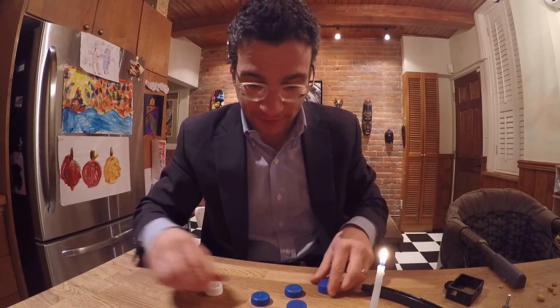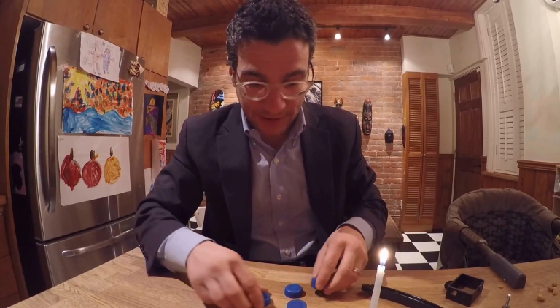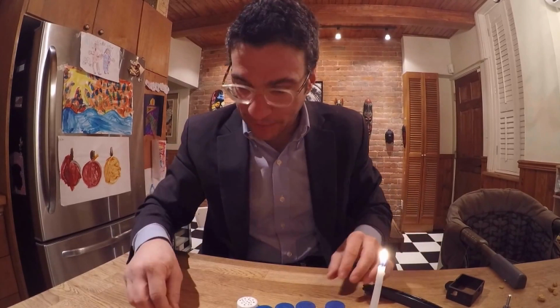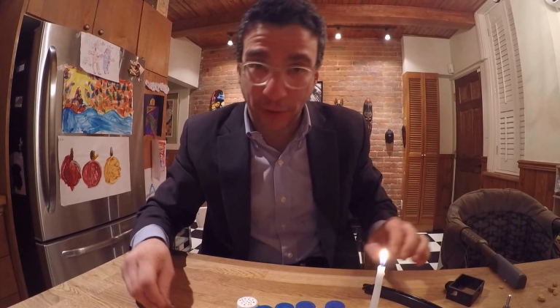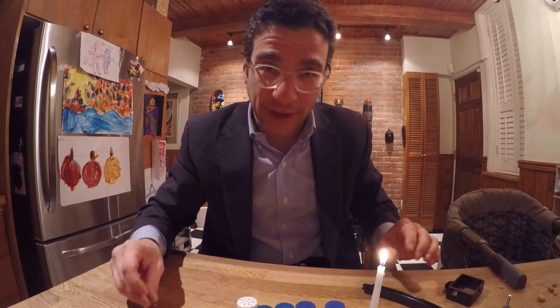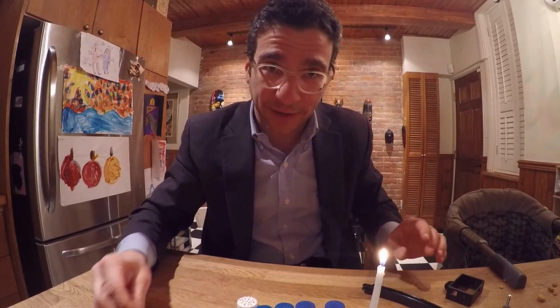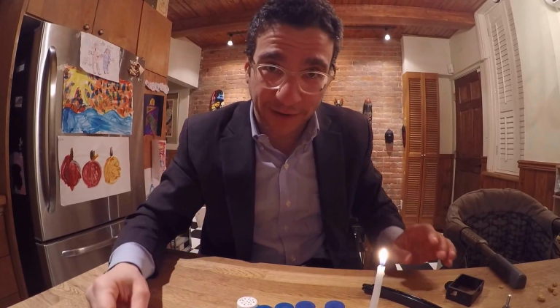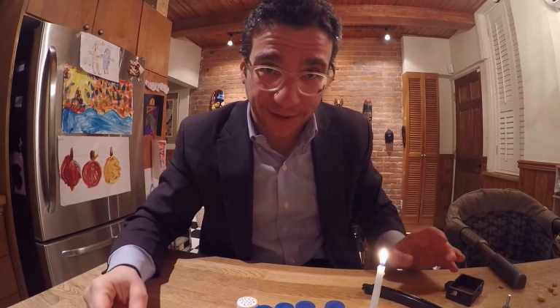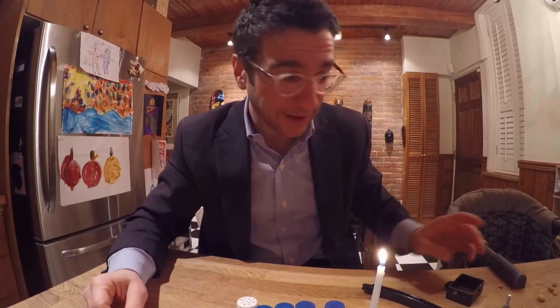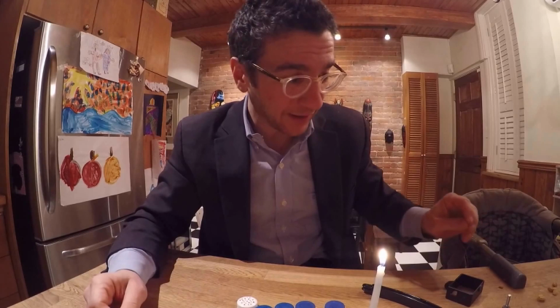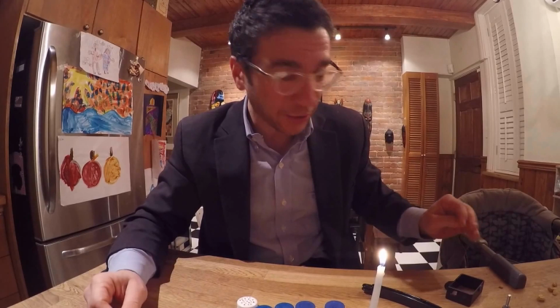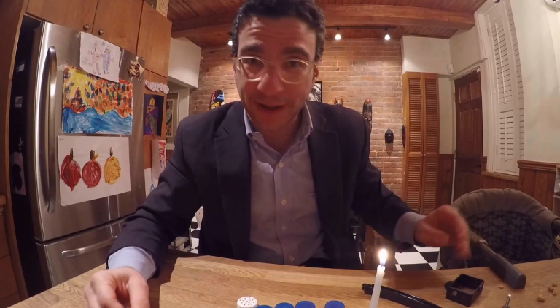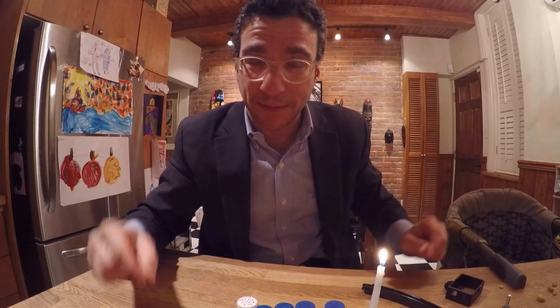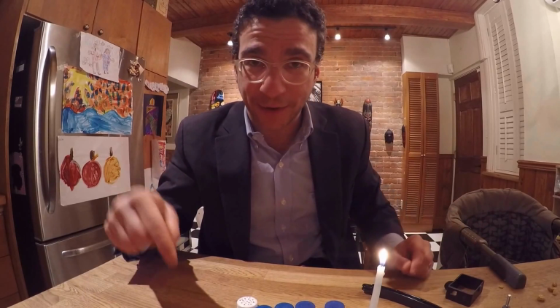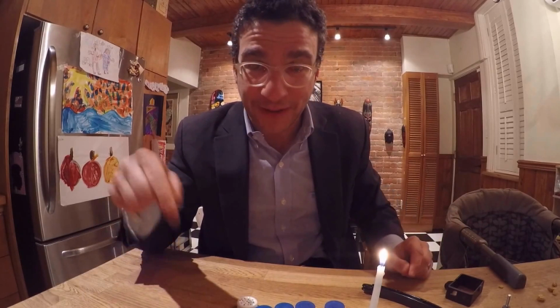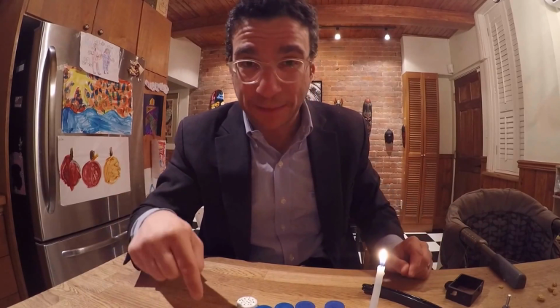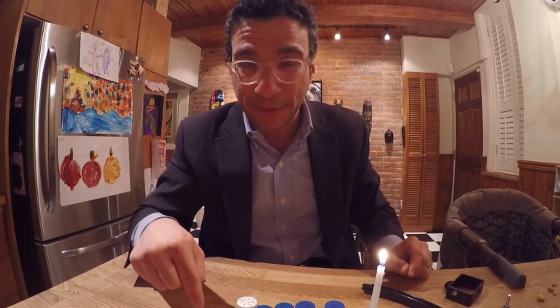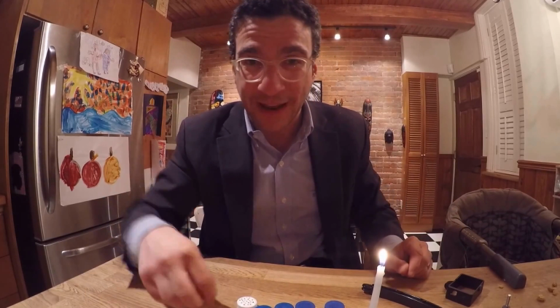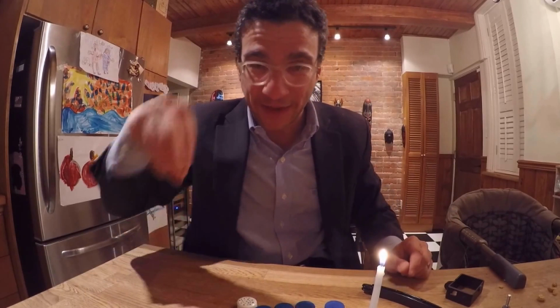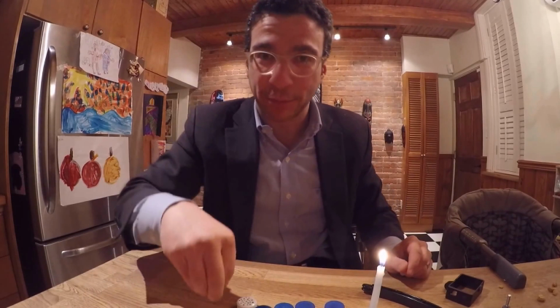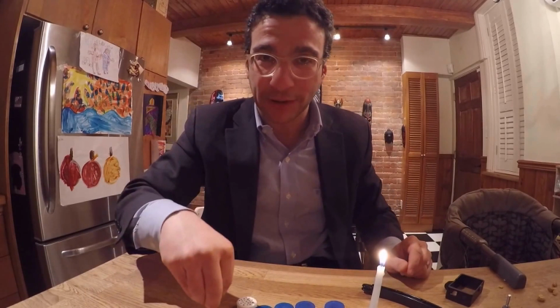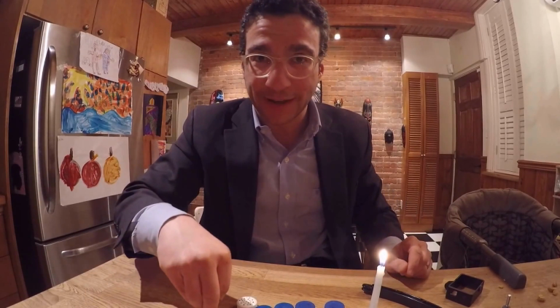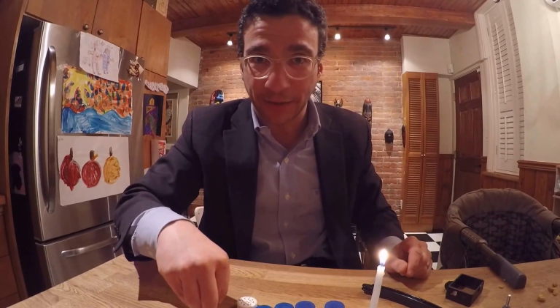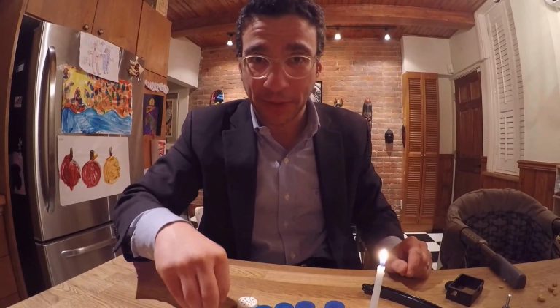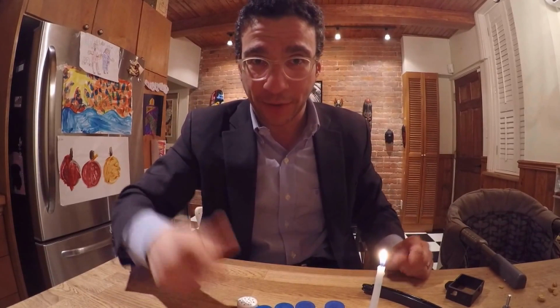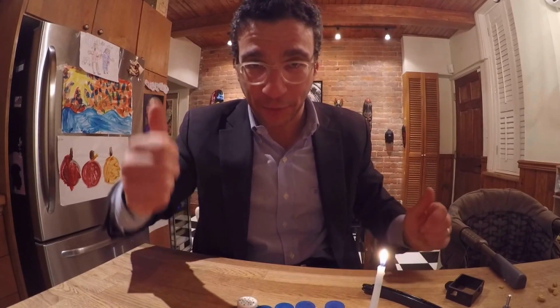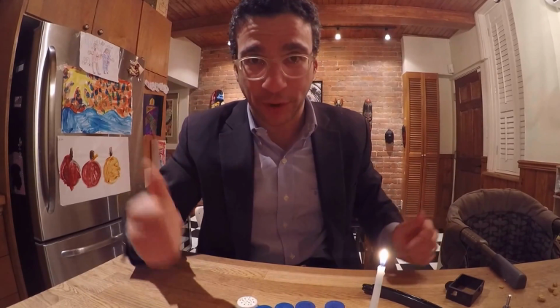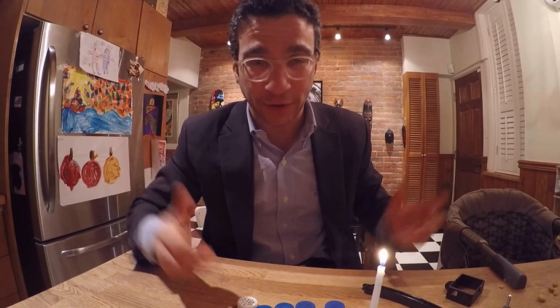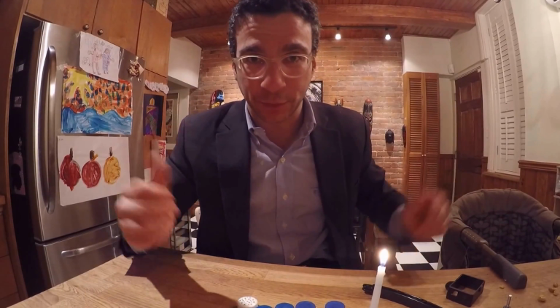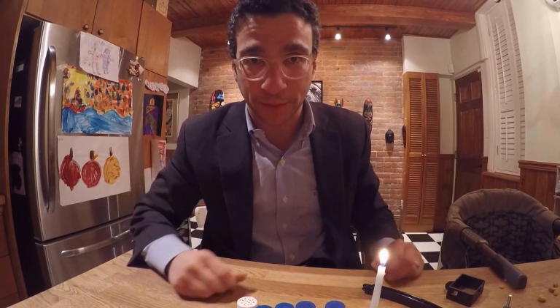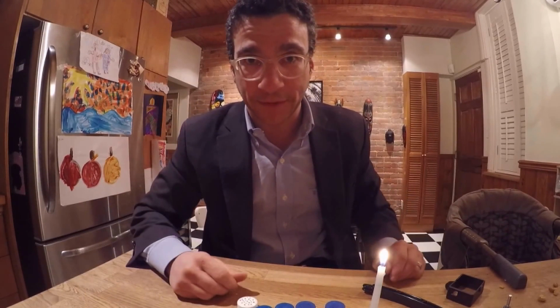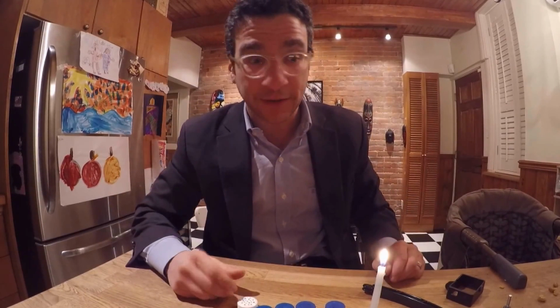The problem yesterday is that I couldn't get the Mentos in the Pepsi and then put the lid down so that it would spray out, and it just blew up in my face.